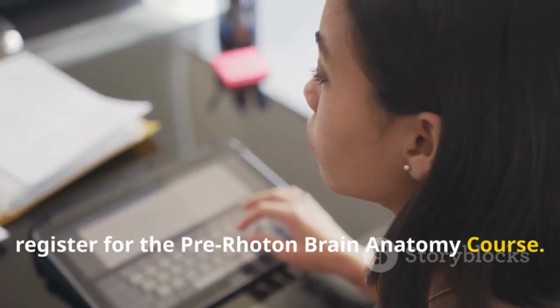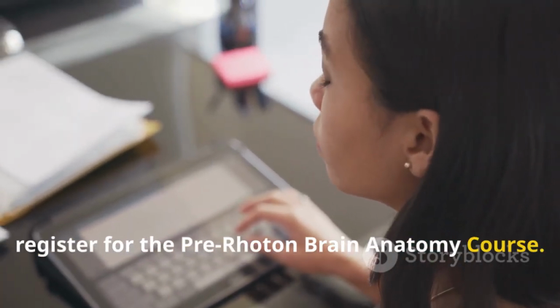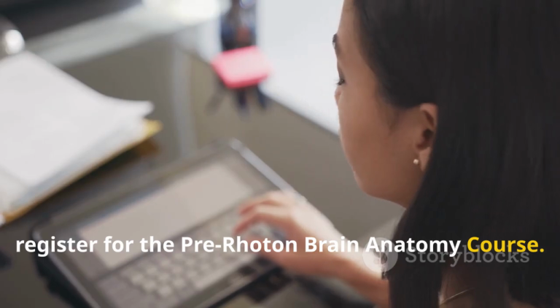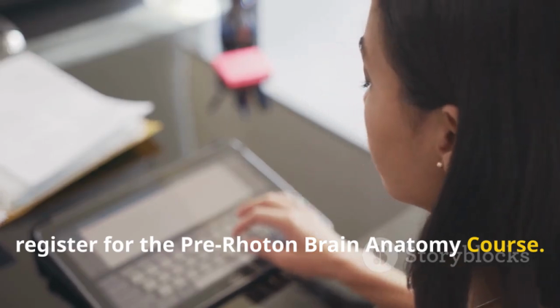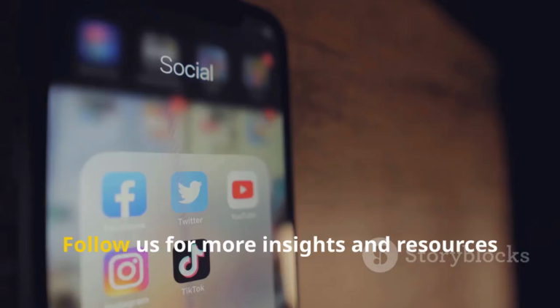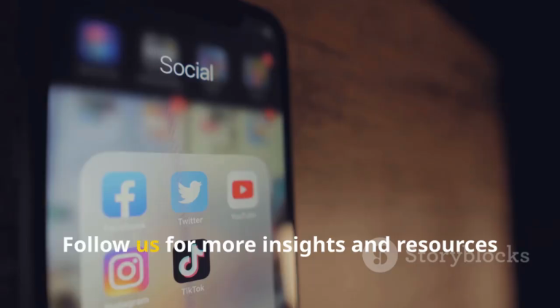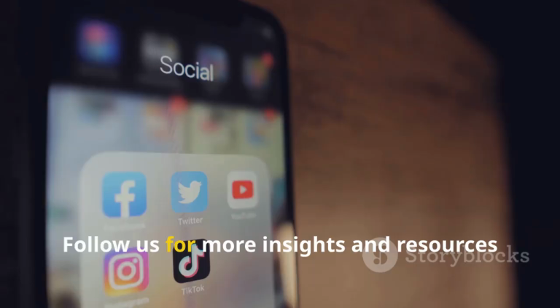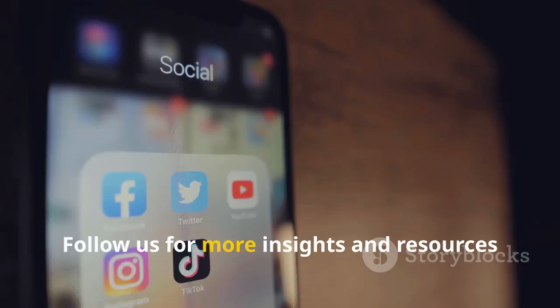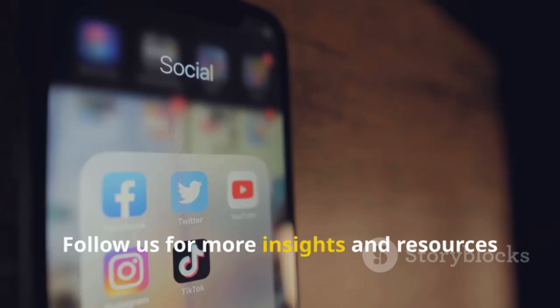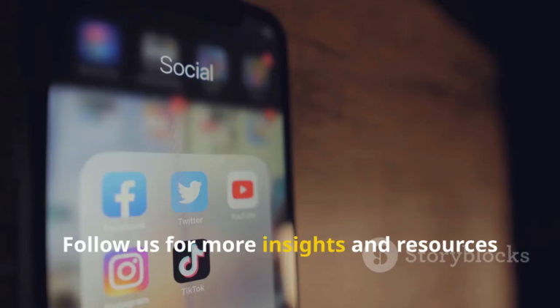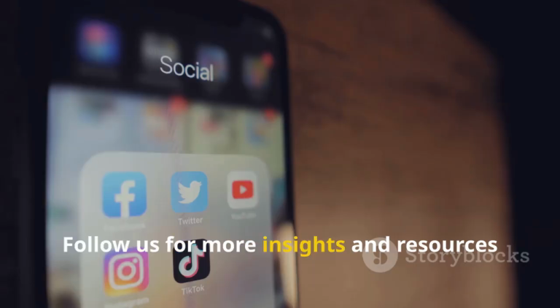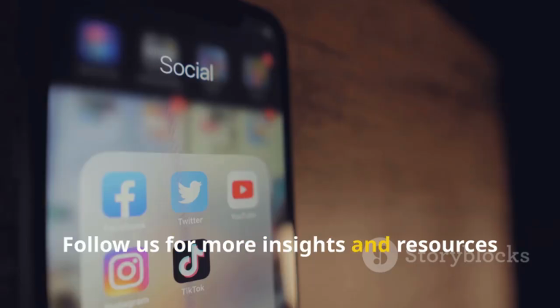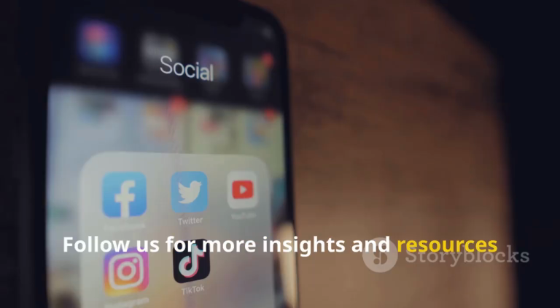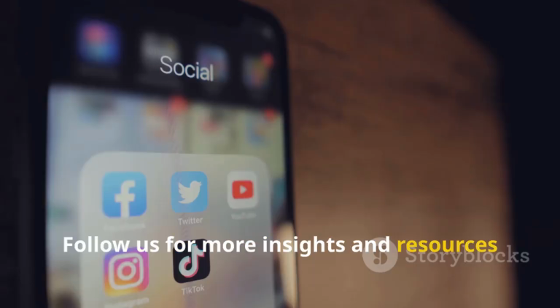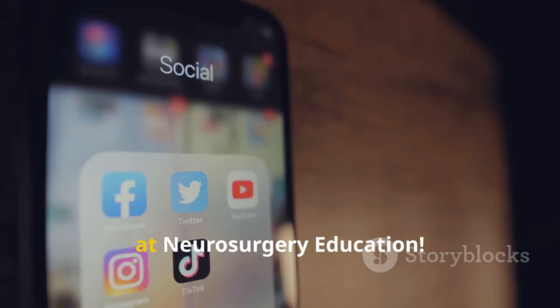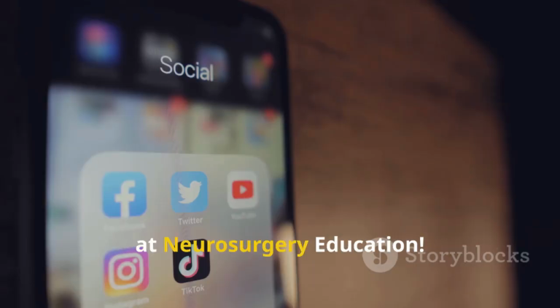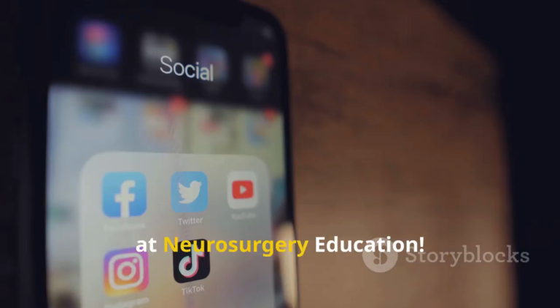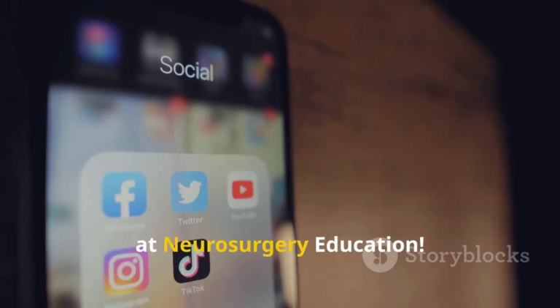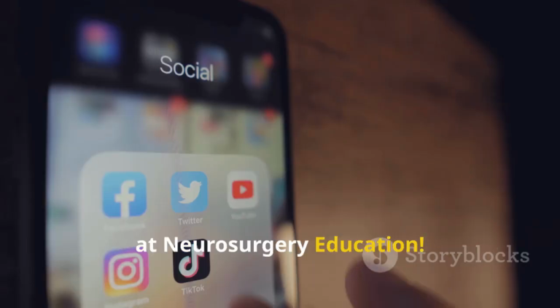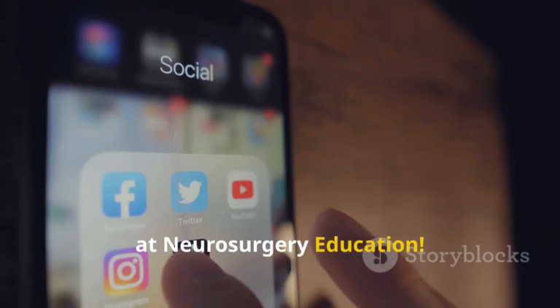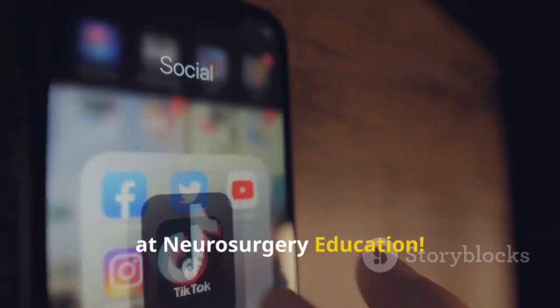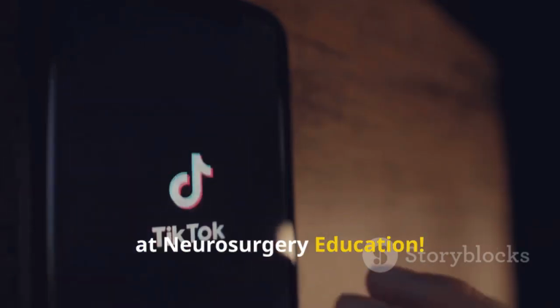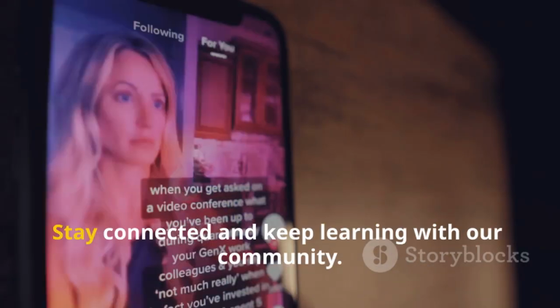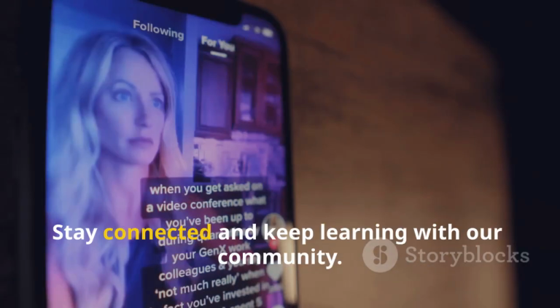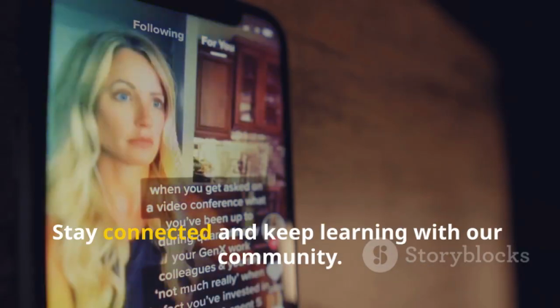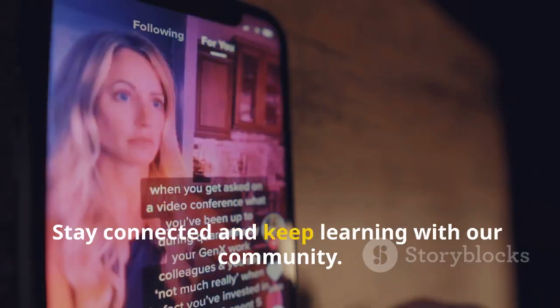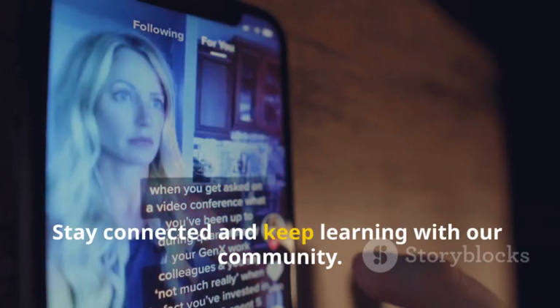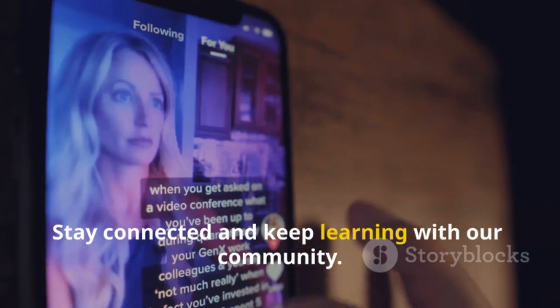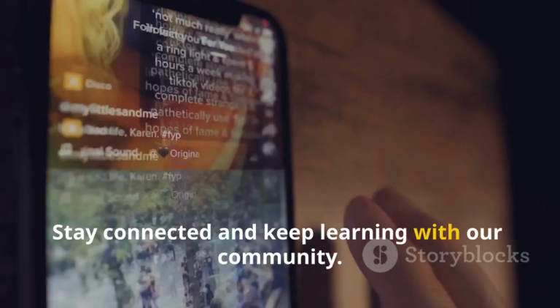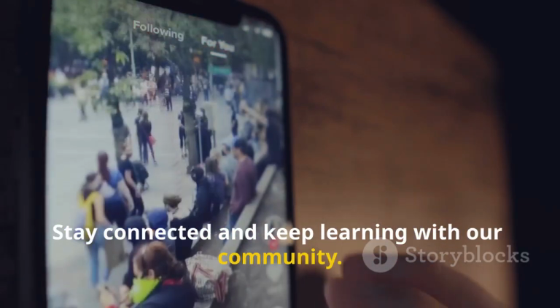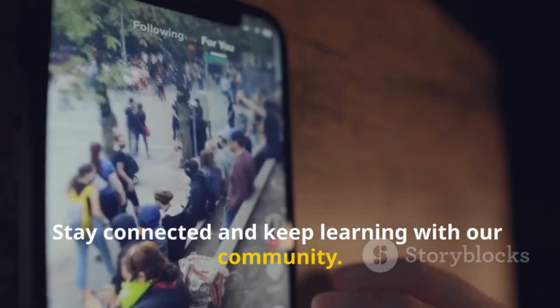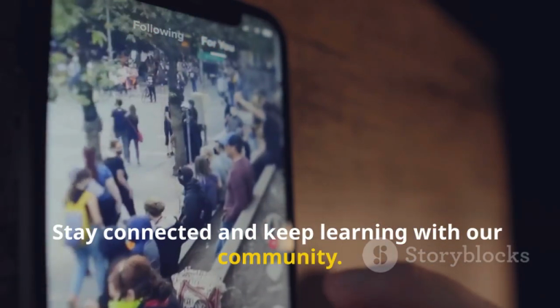Follow us for more insights and resources at Neurosurgery Education. Stay connected and keep learning with our community.